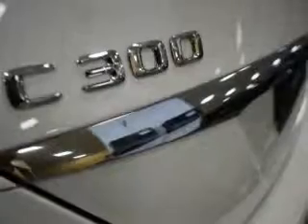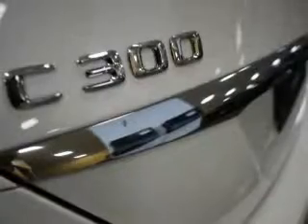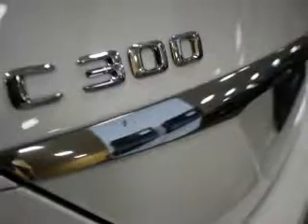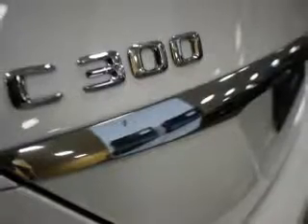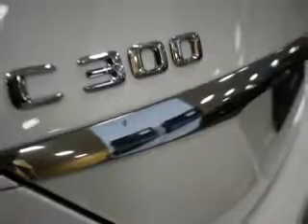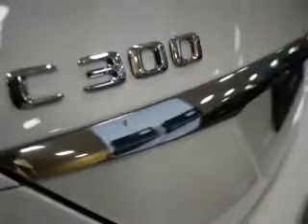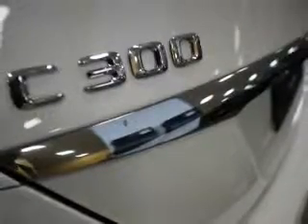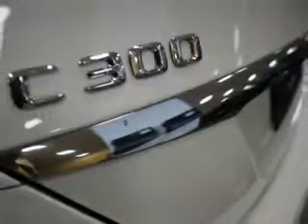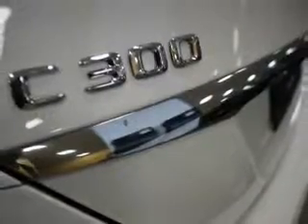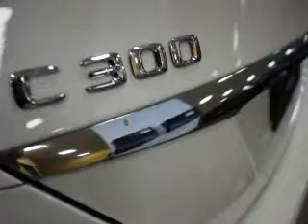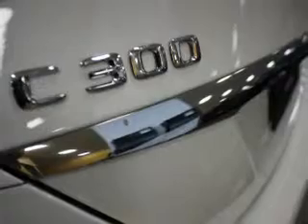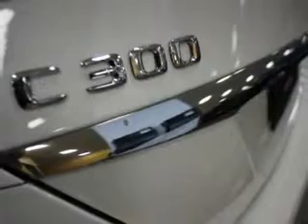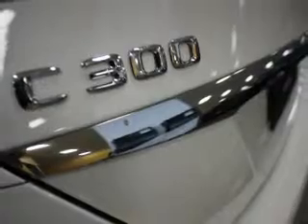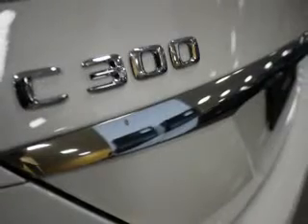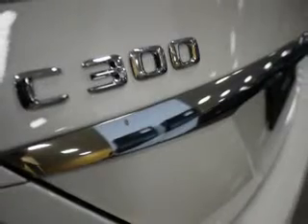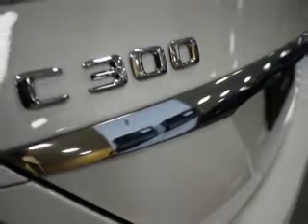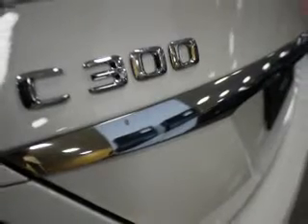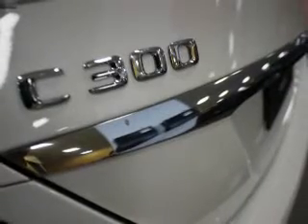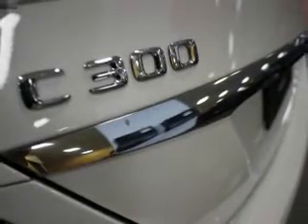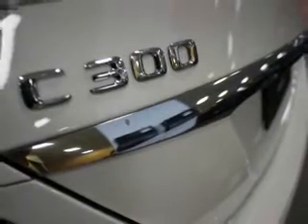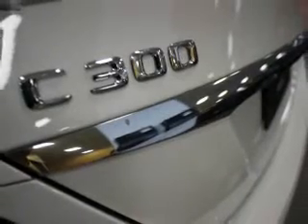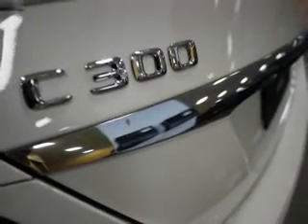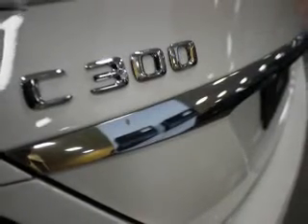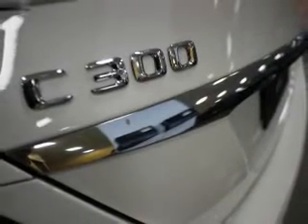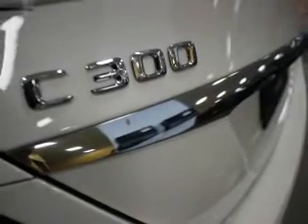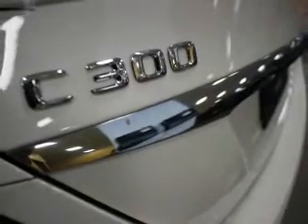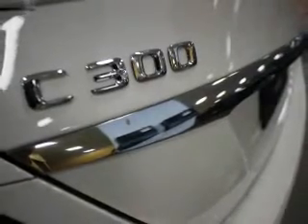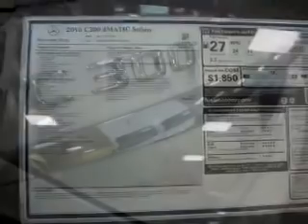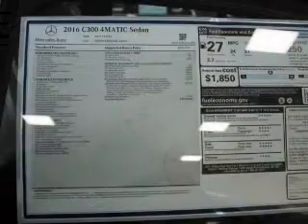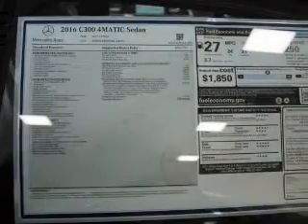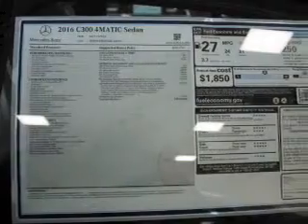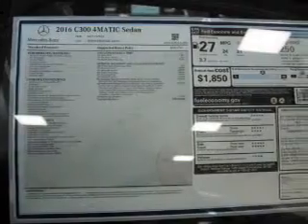Steering wheel controls, push-button start, automatic climate control, a pre-collision system, curtain head airbags, and front airbags.